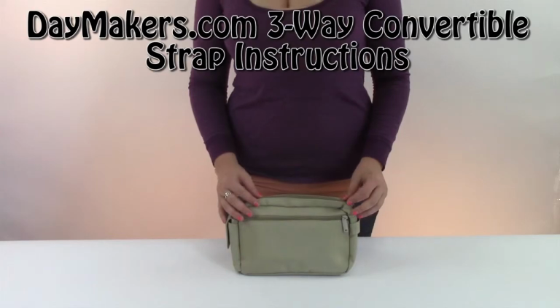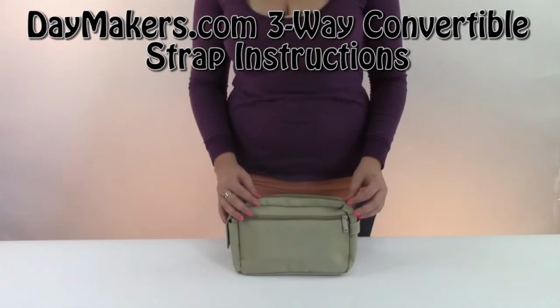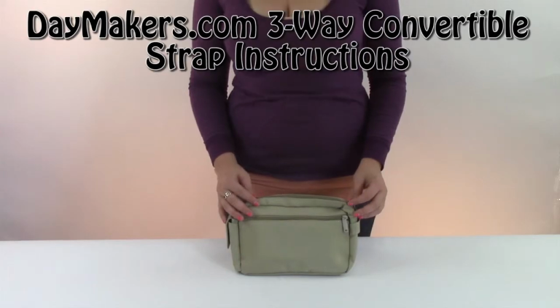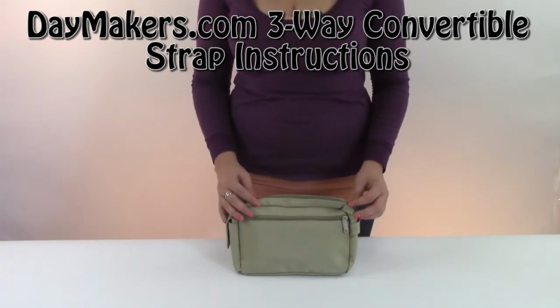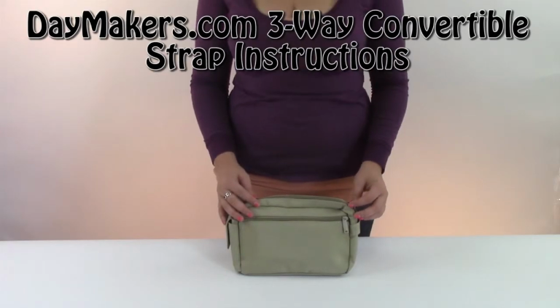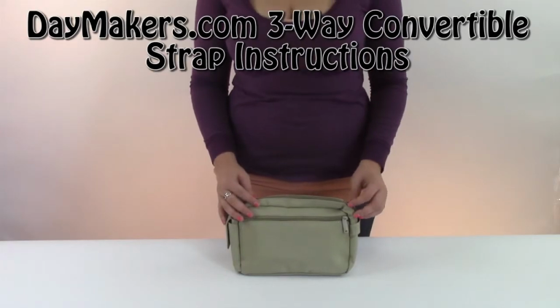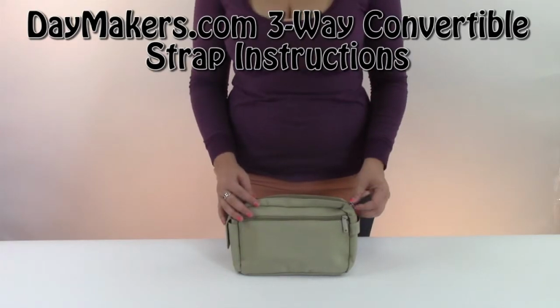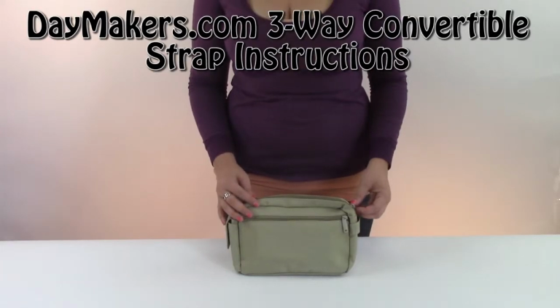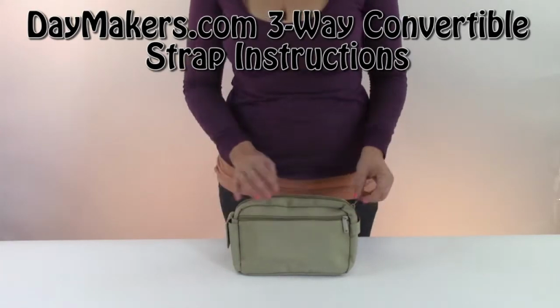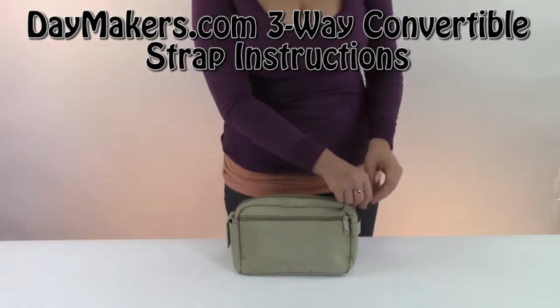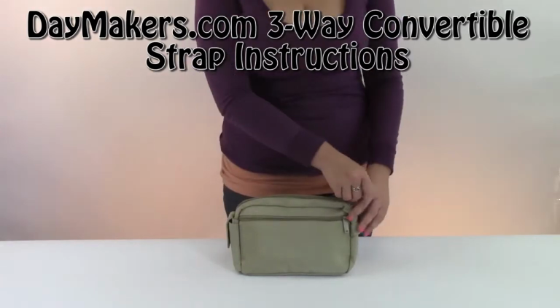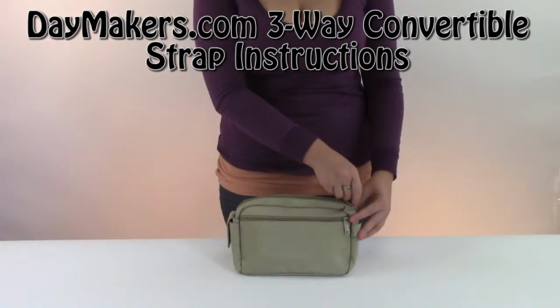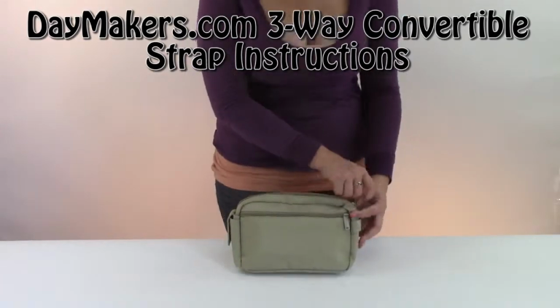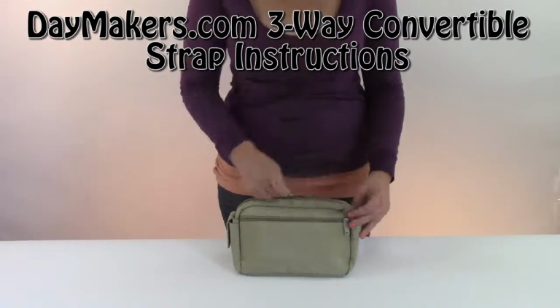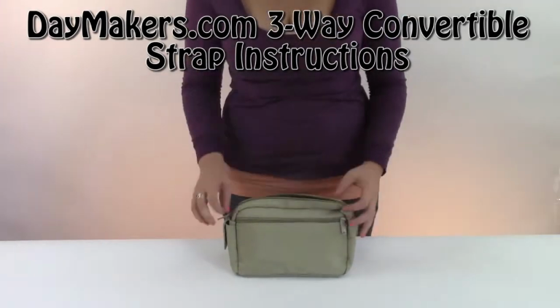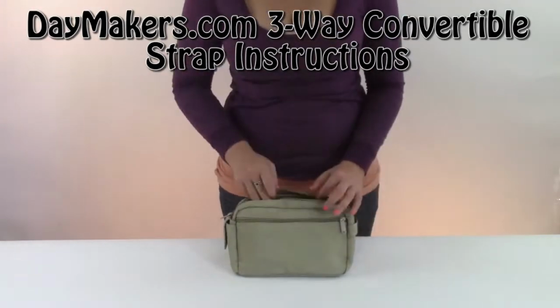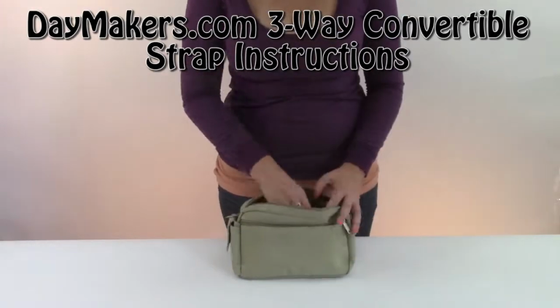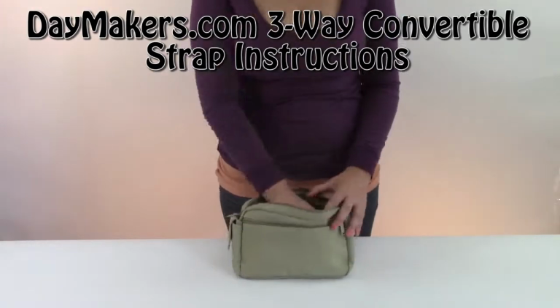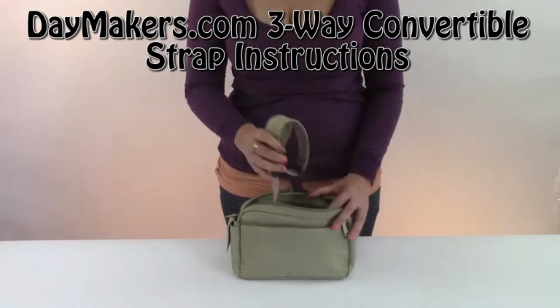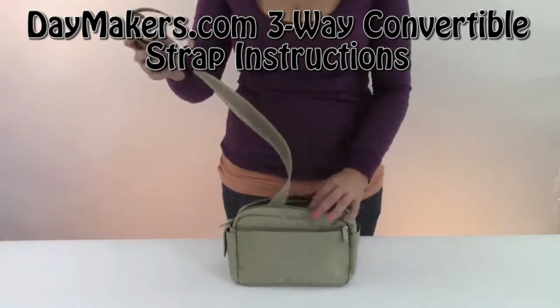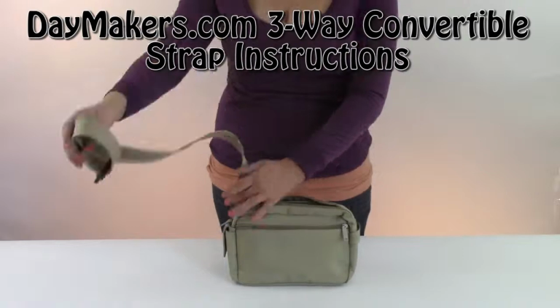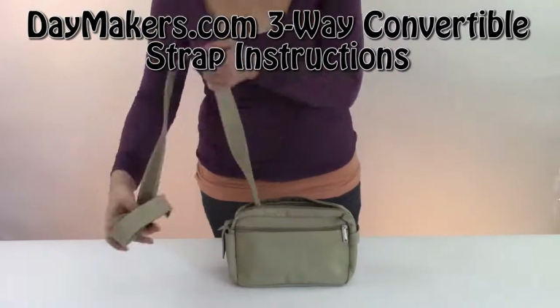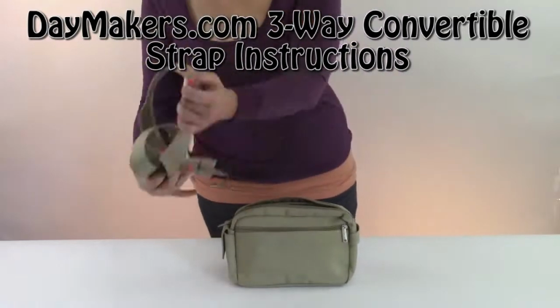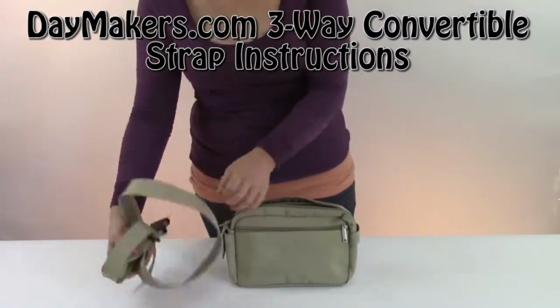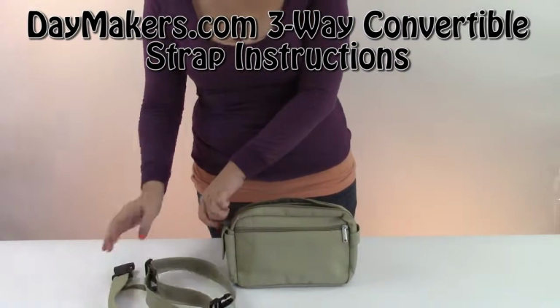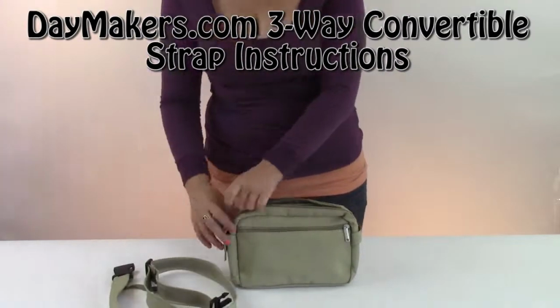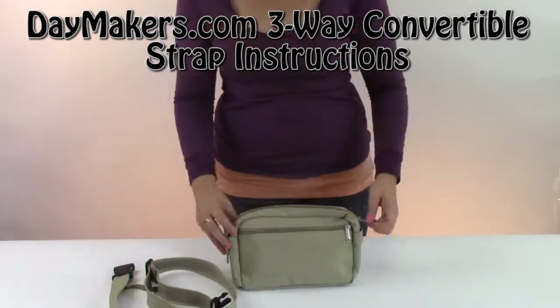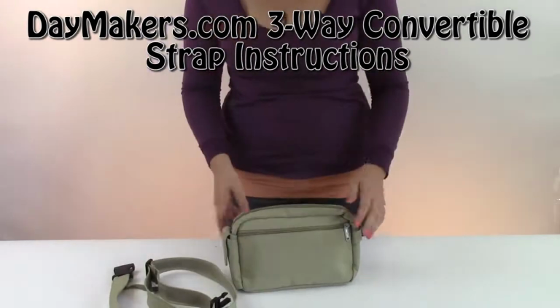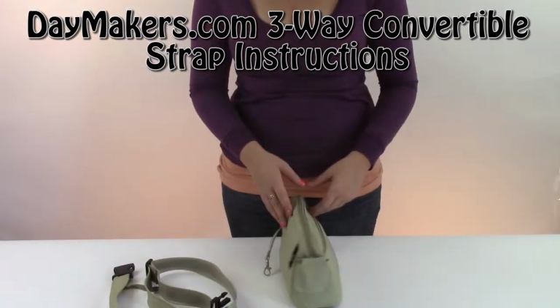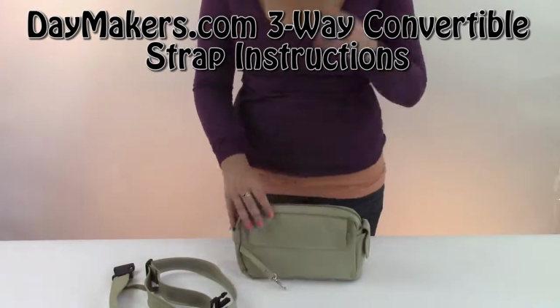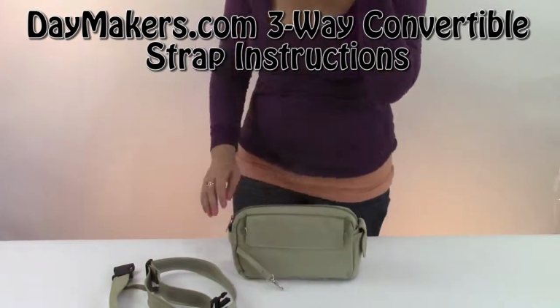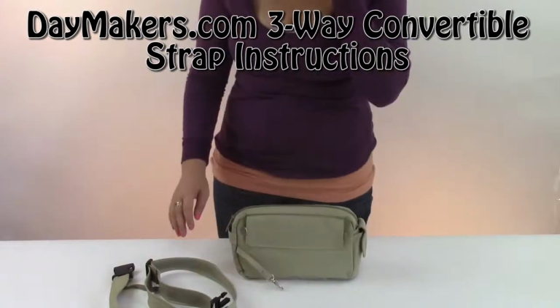Hello. This video is to show you how the three-way convertible strap works.